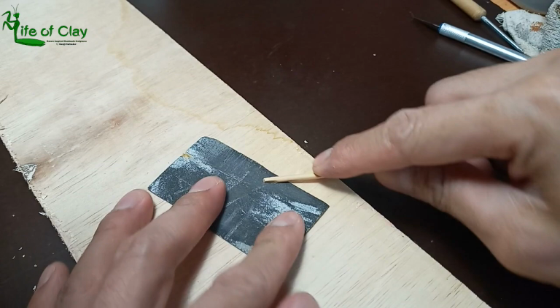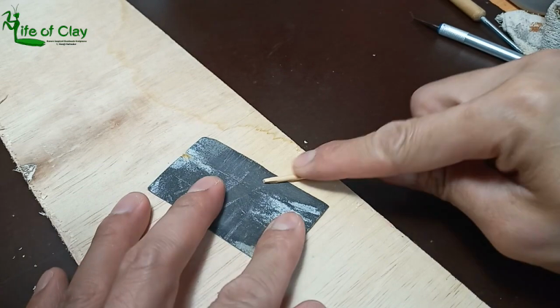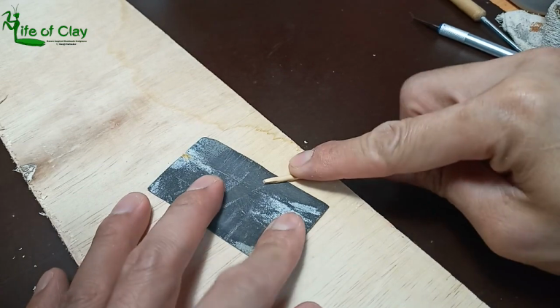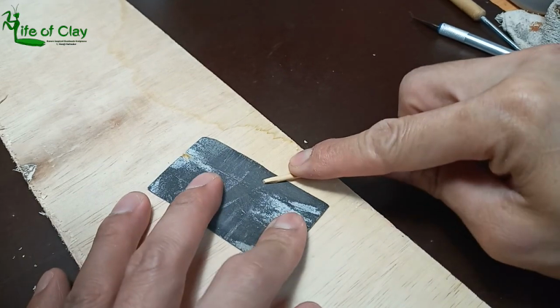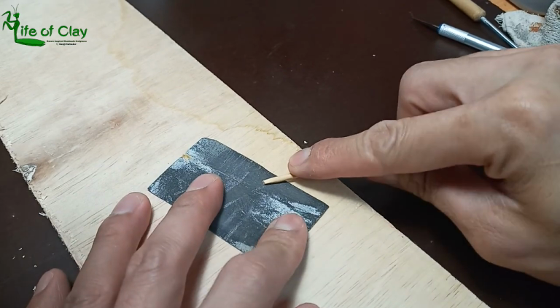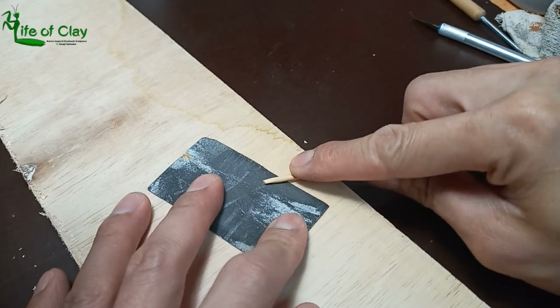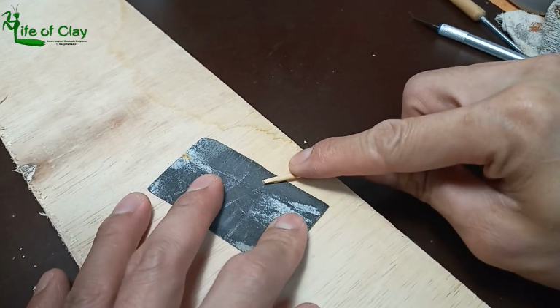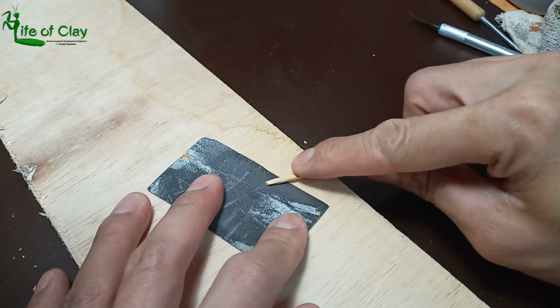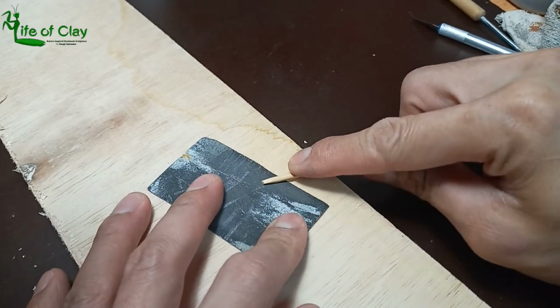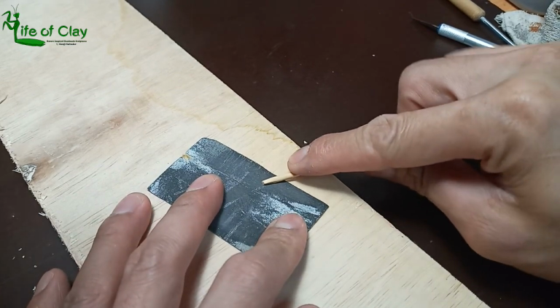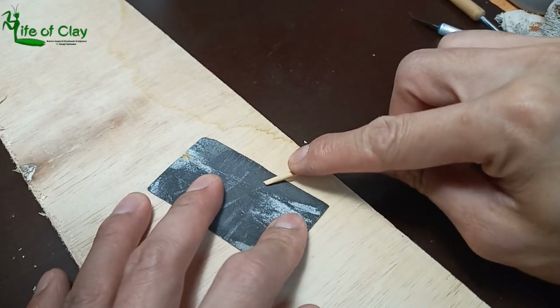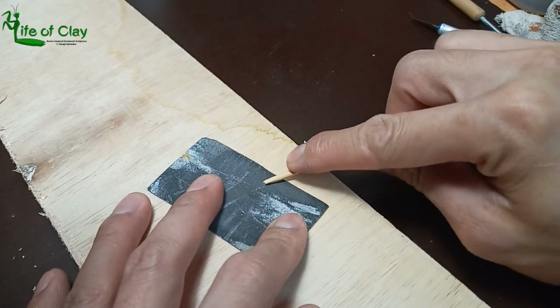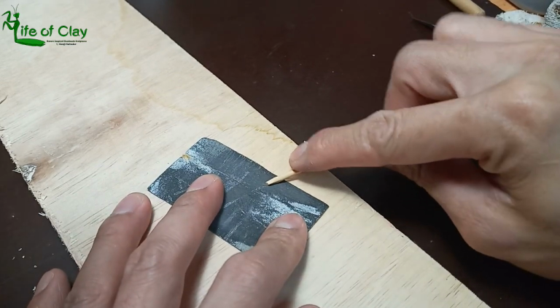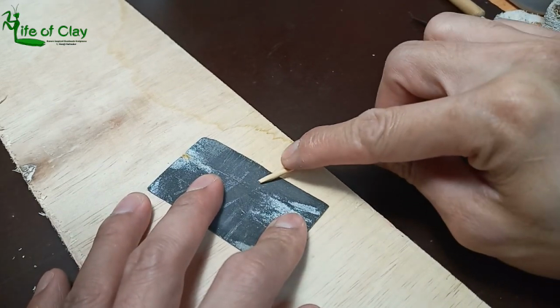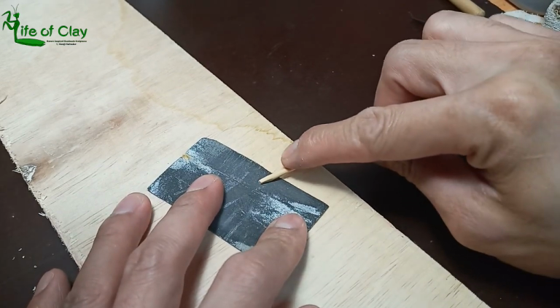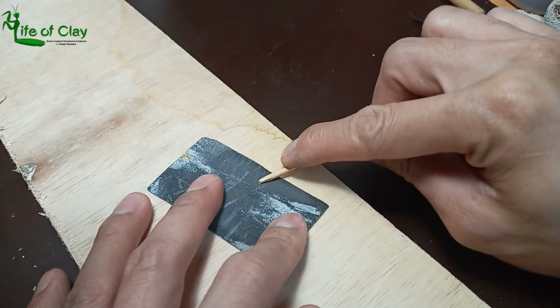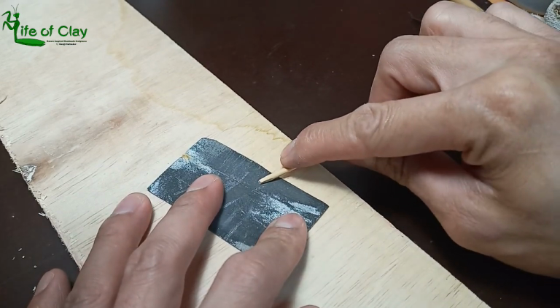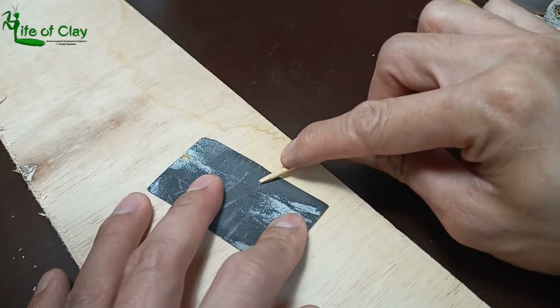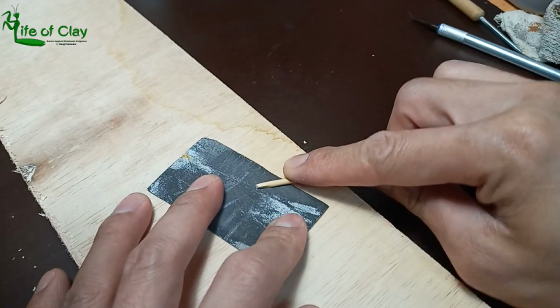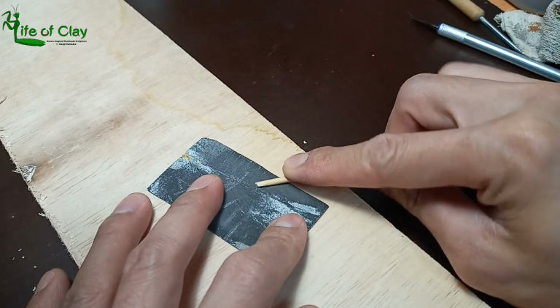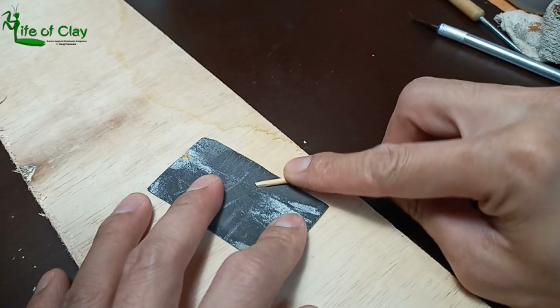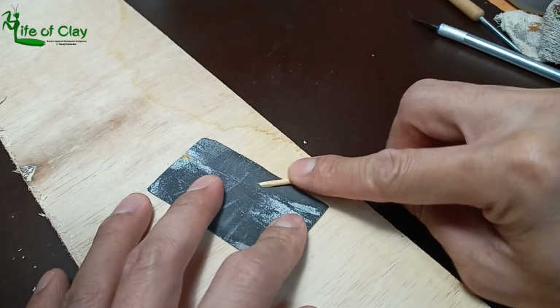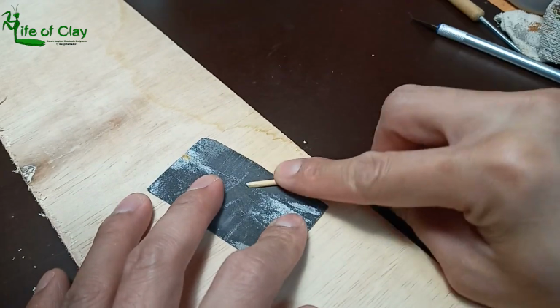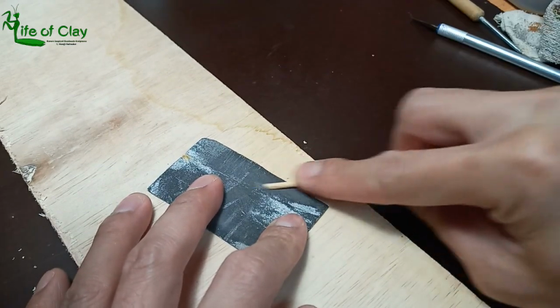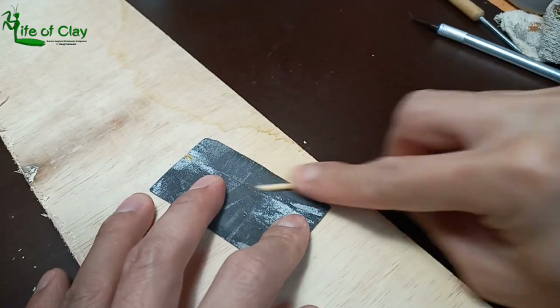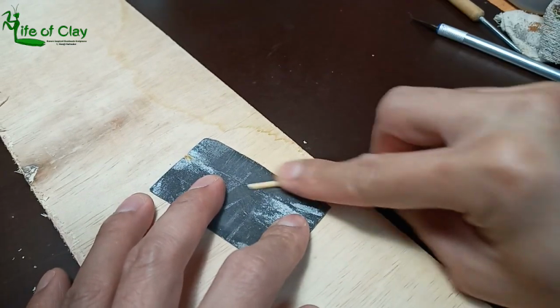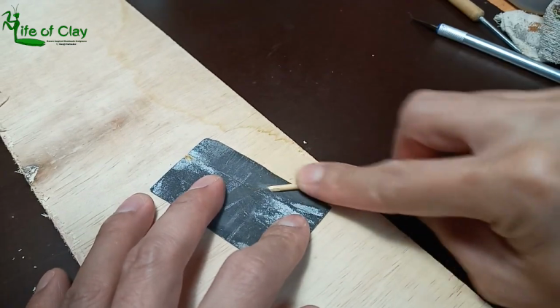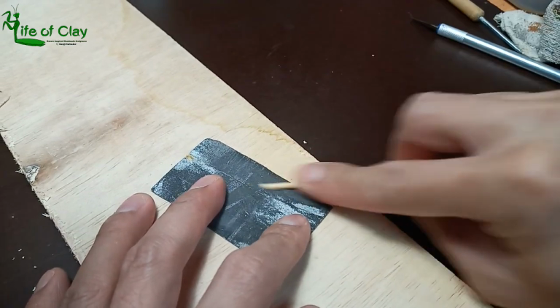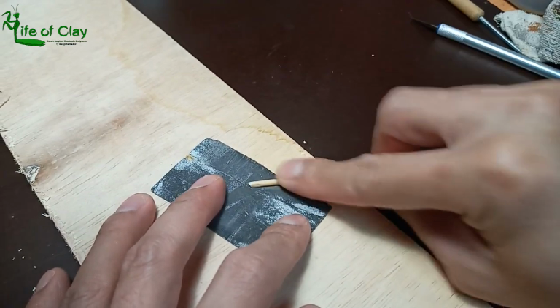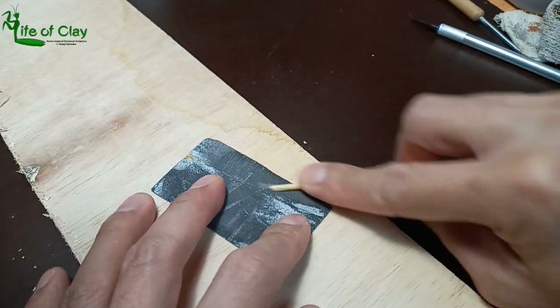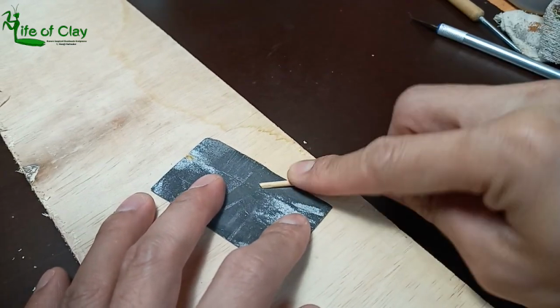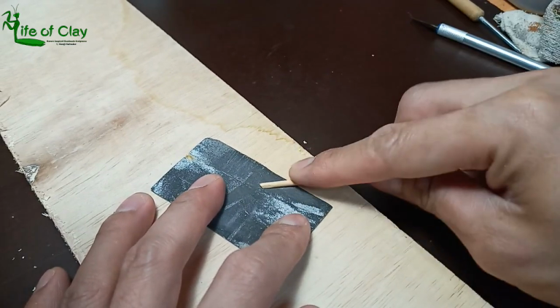And after that, let's smooth out all the edges a little bit using sandpaper.